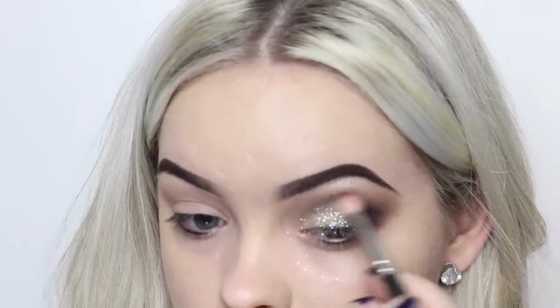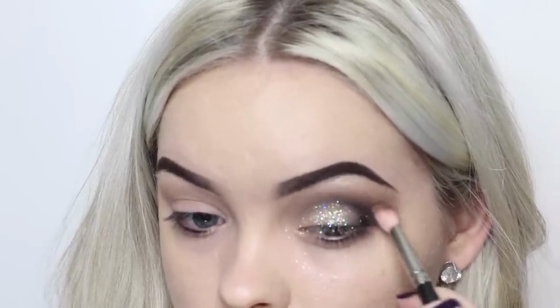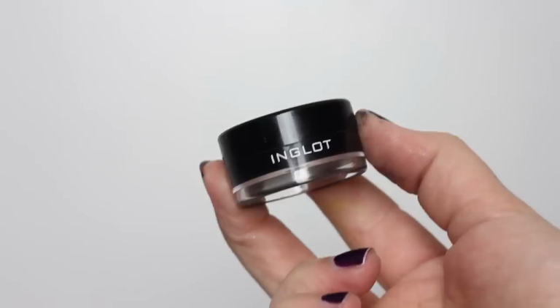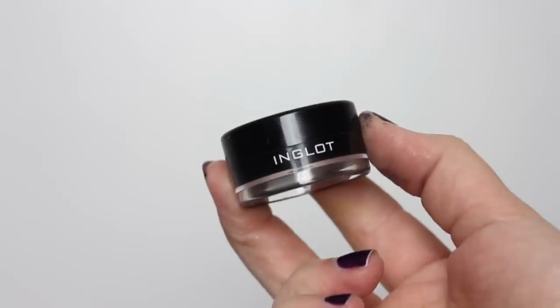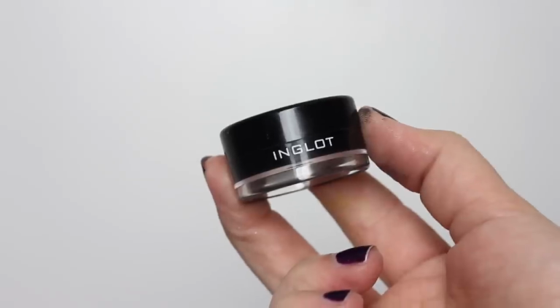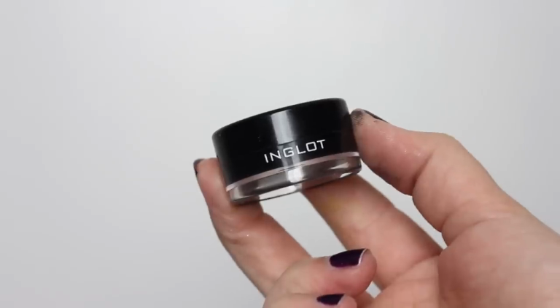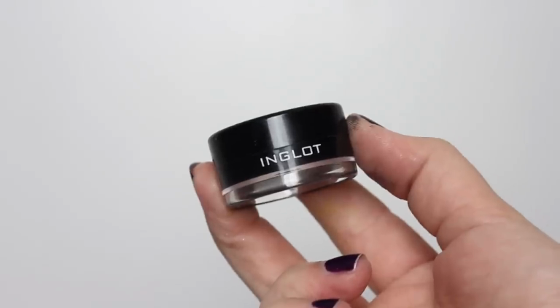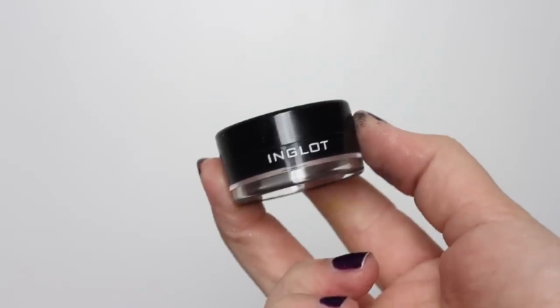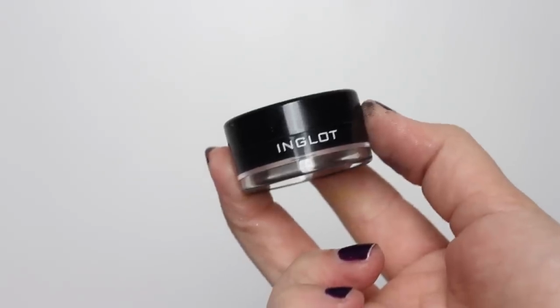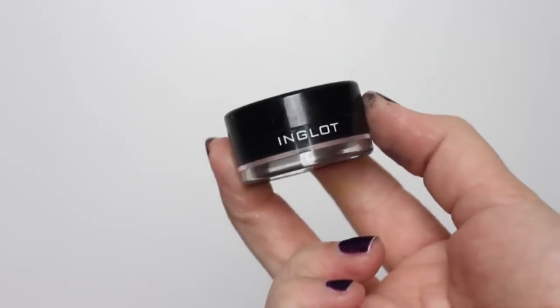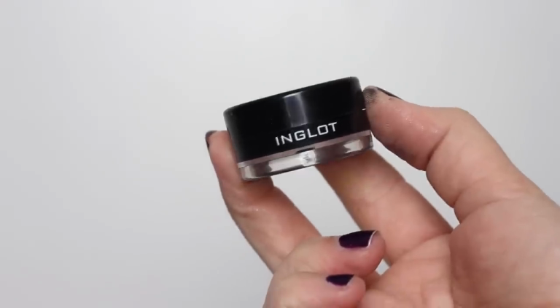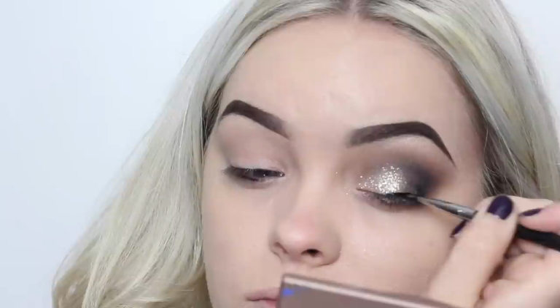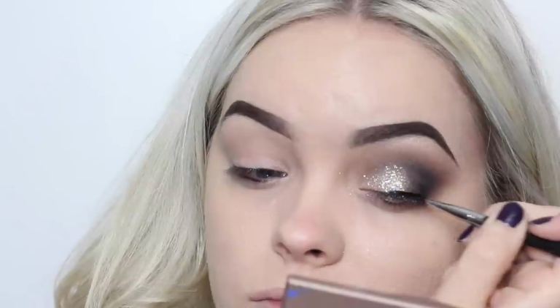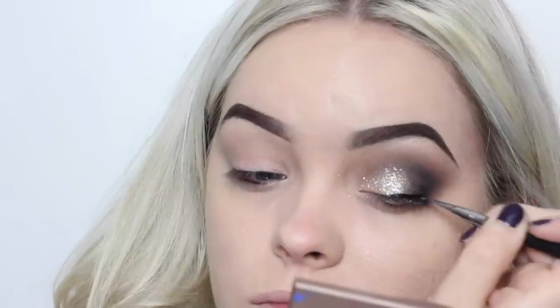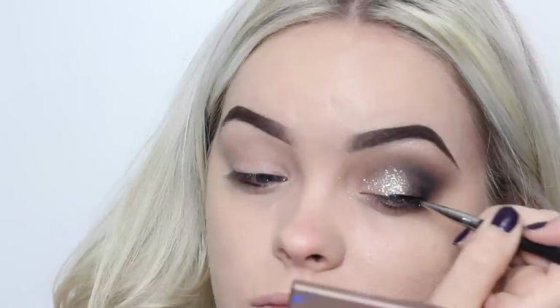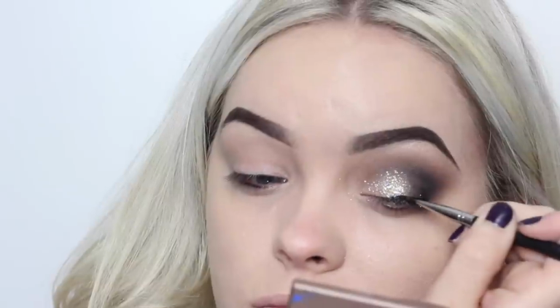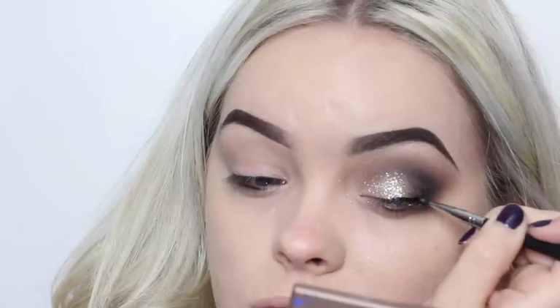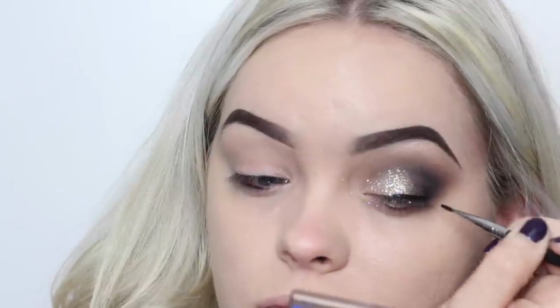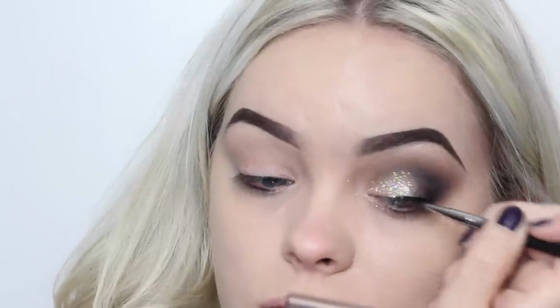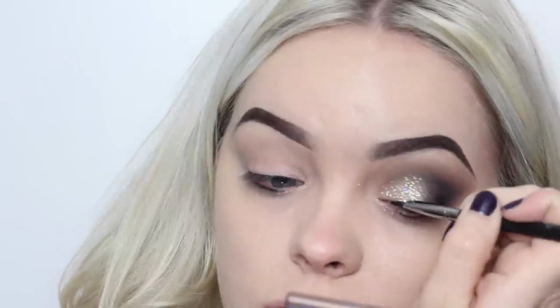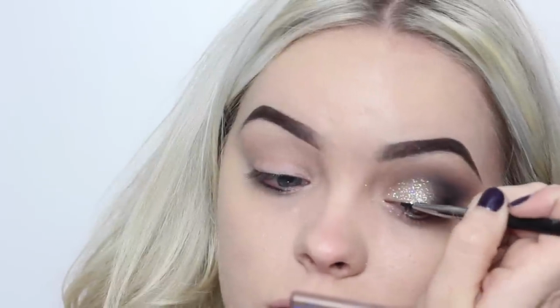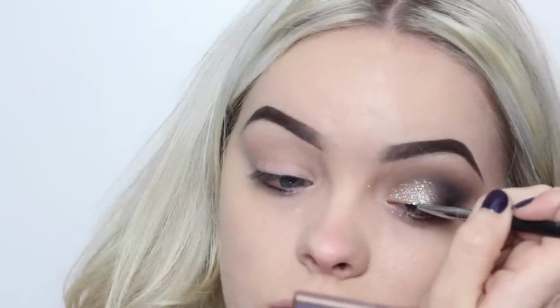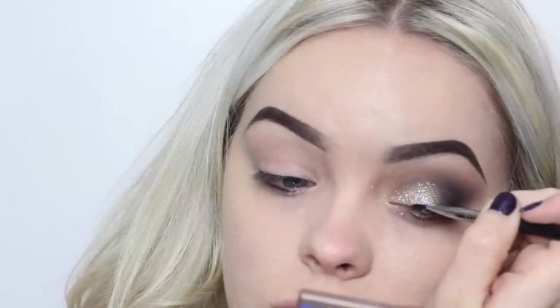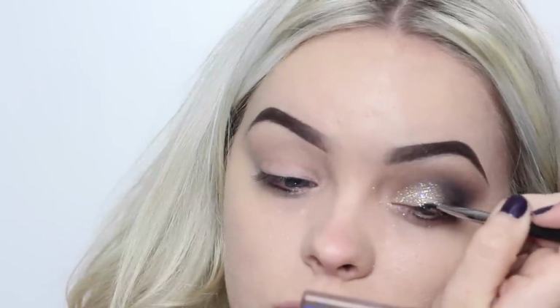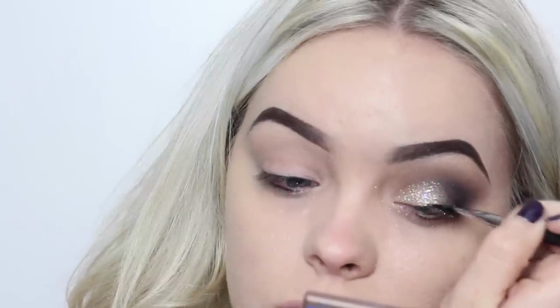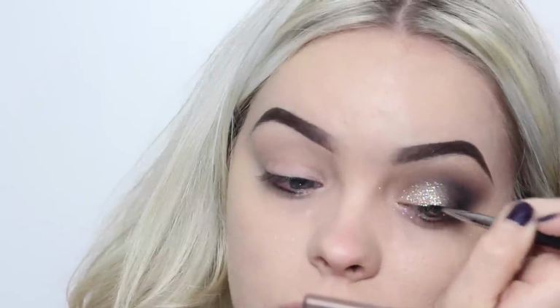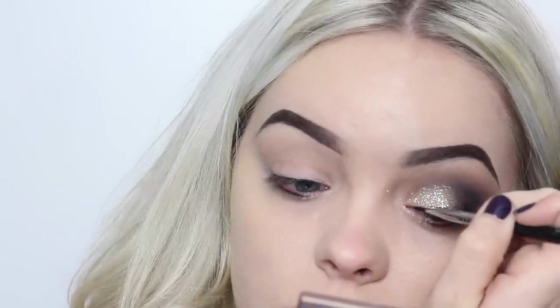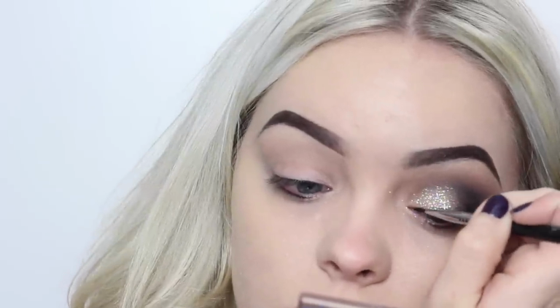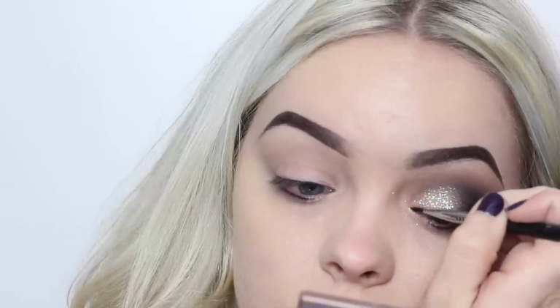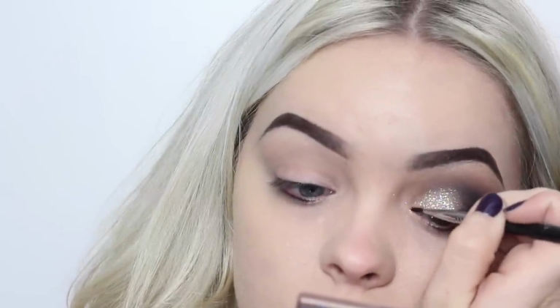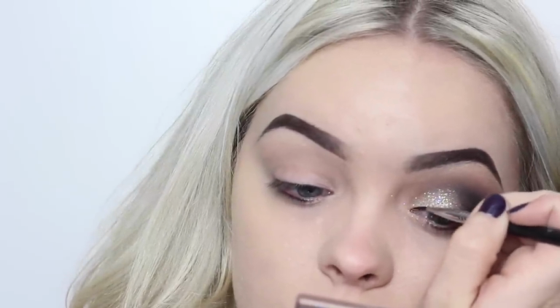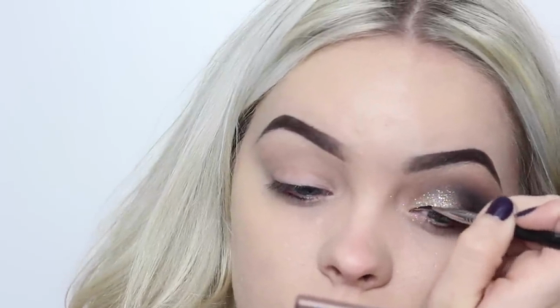Next, on a Sigma eyeliner brush, I'm taking the Inglot Gel Liner and giving myself a very dramatic wing.